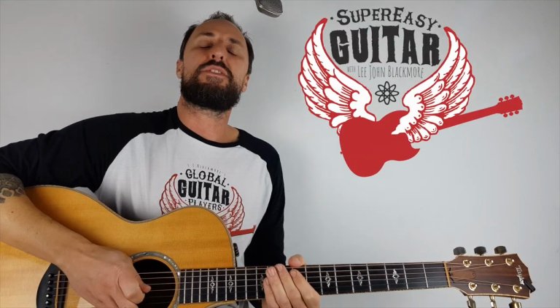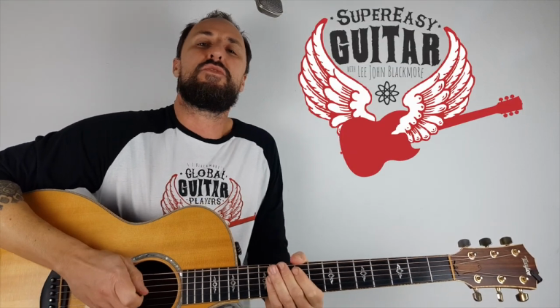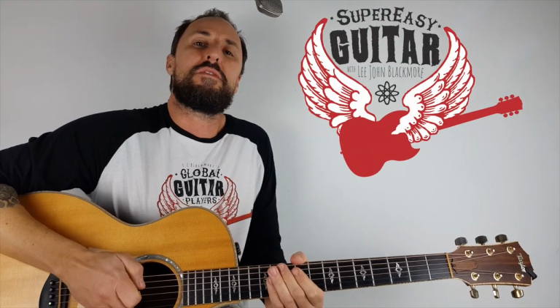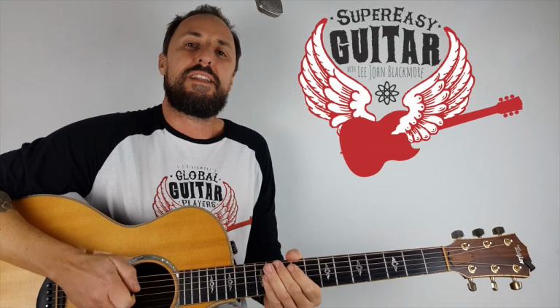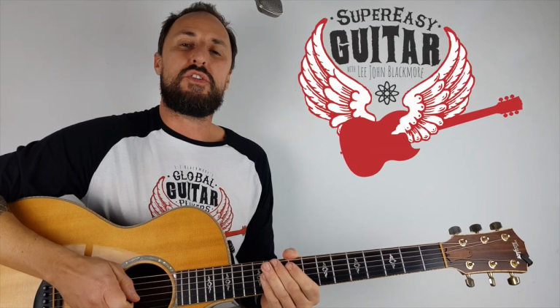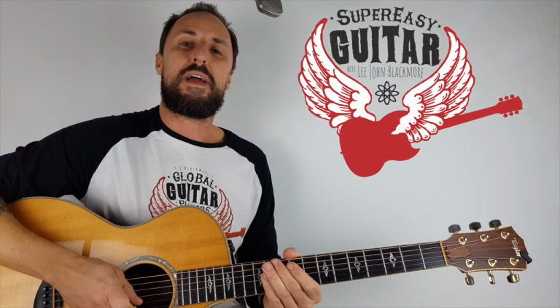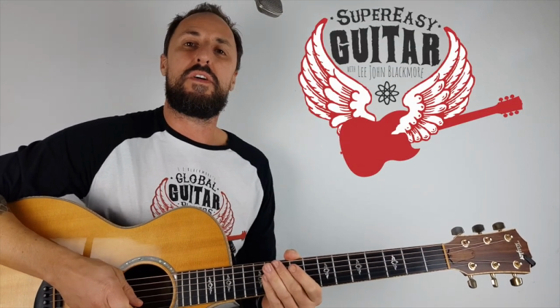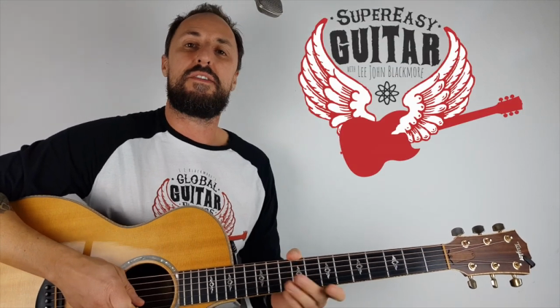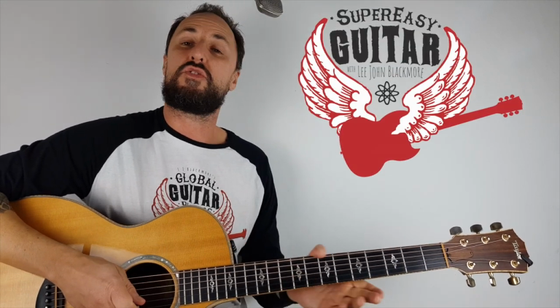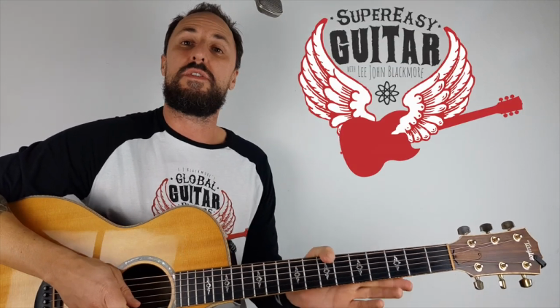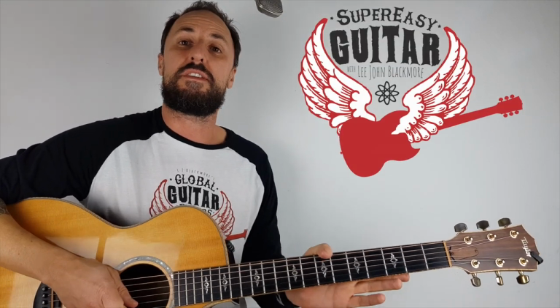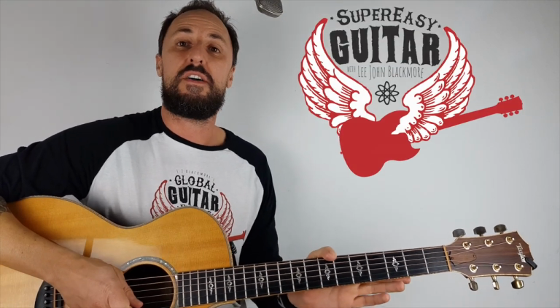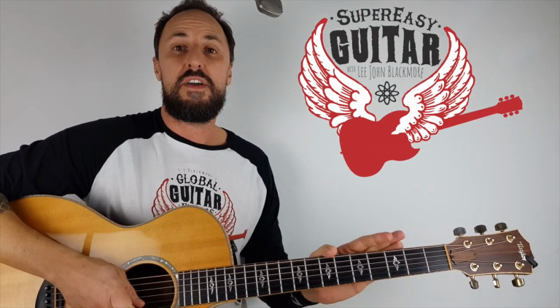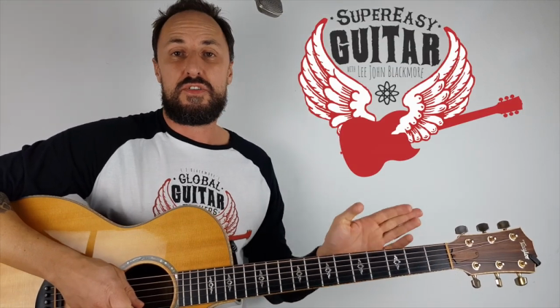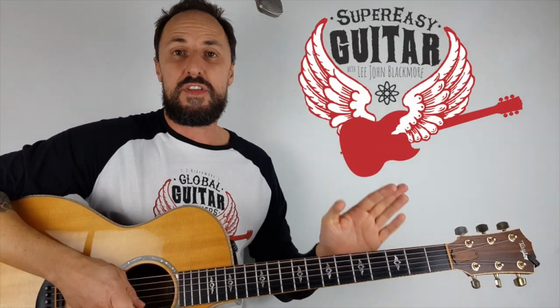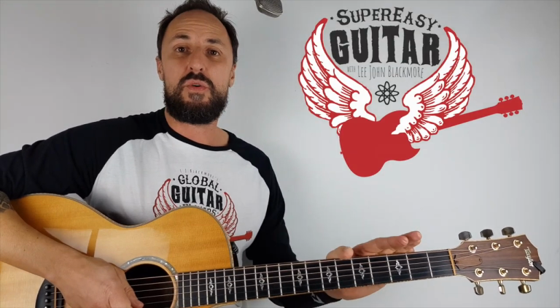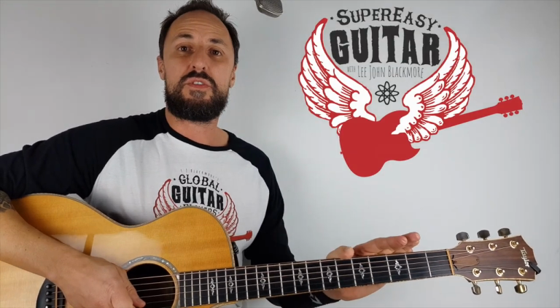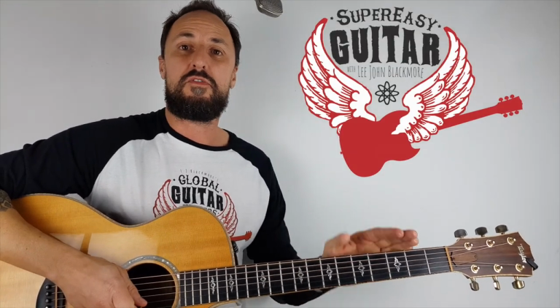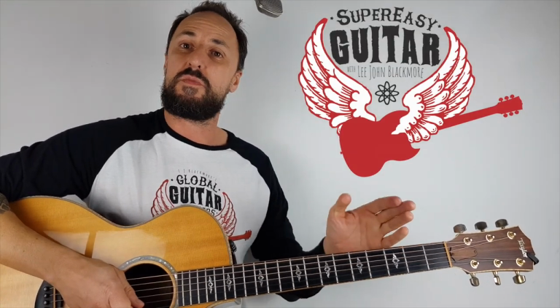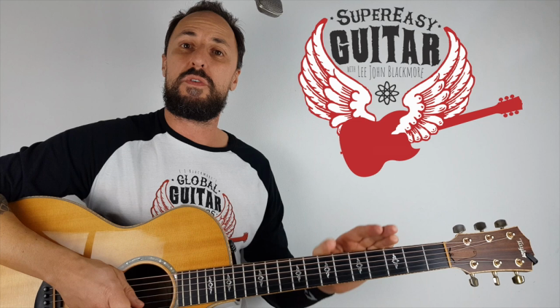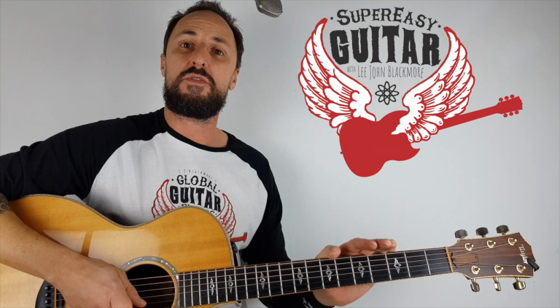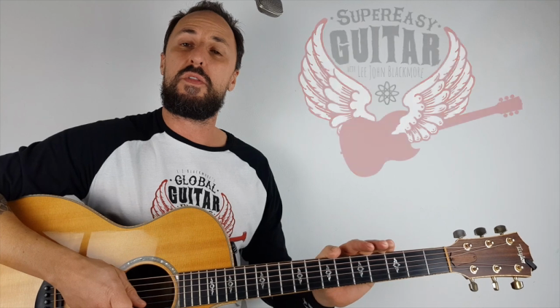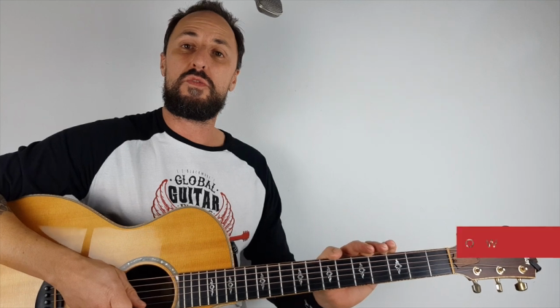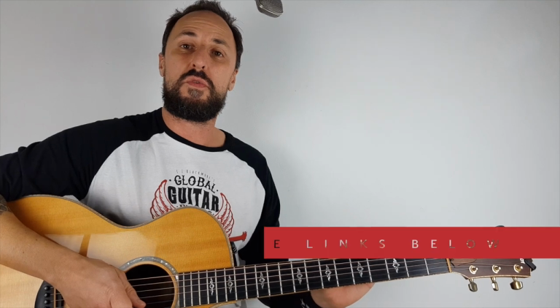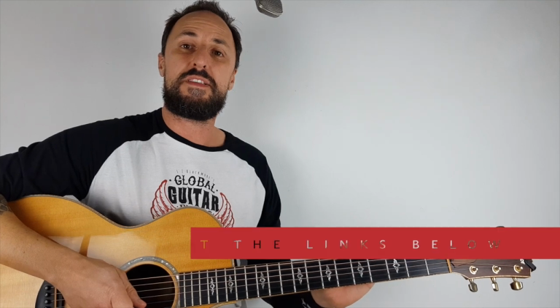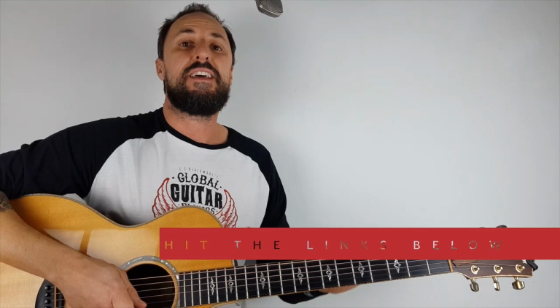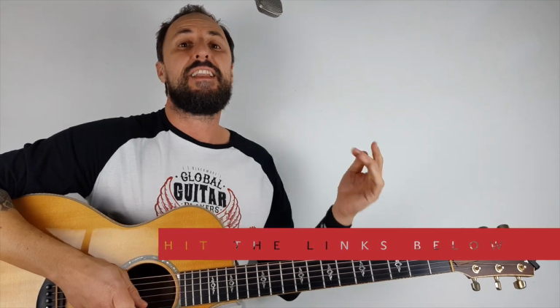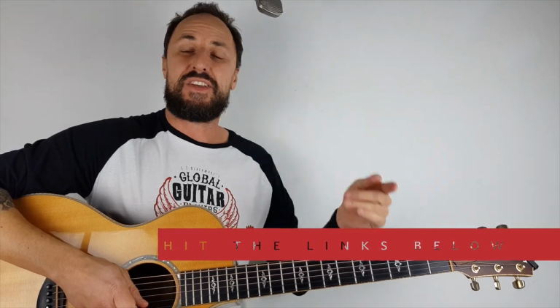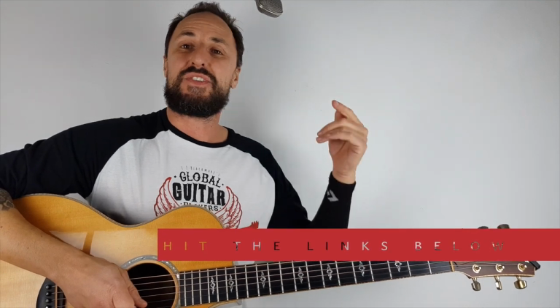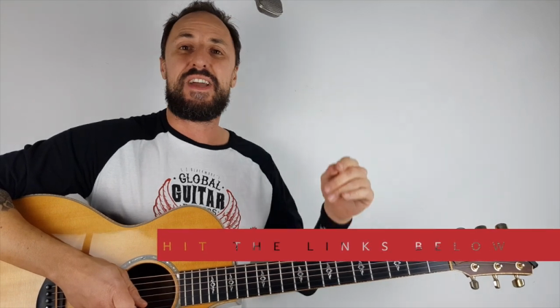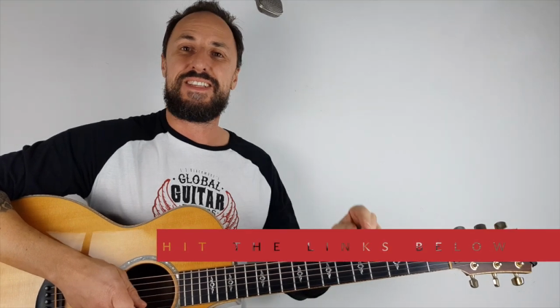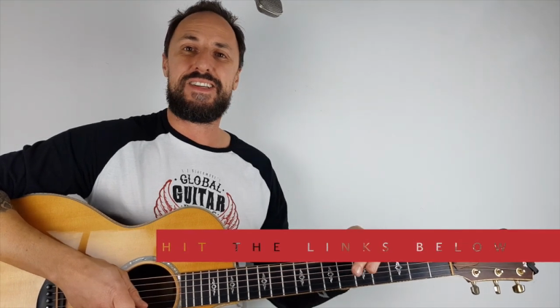What's up YouTubers? Lee John Blackmore here at Super Easy Guitar. This week we're doing Fisherman's Blues by the Waterboys. Let's get straight into it.